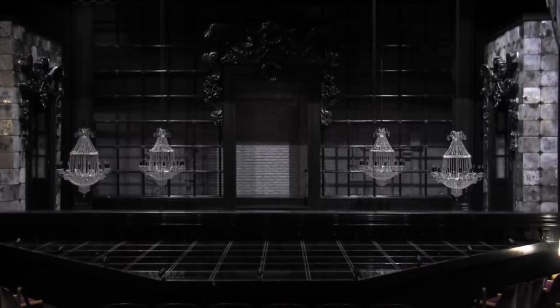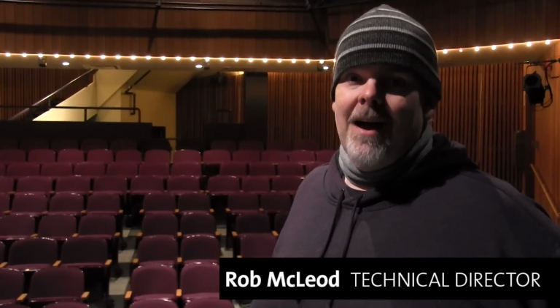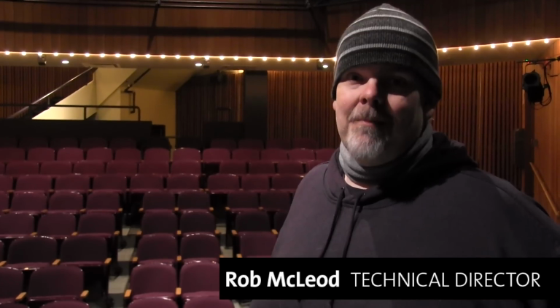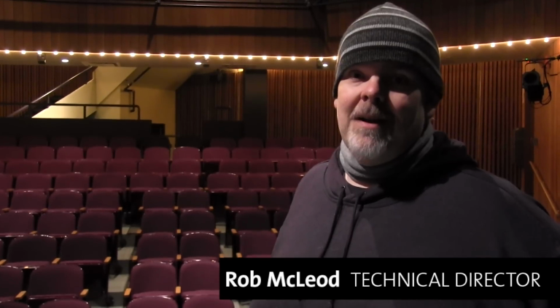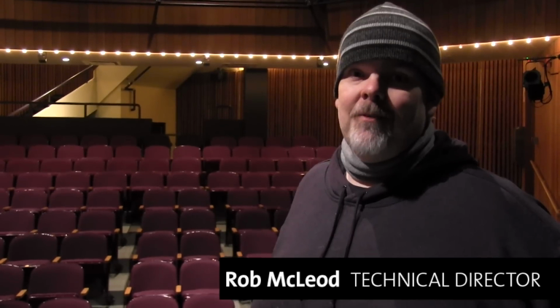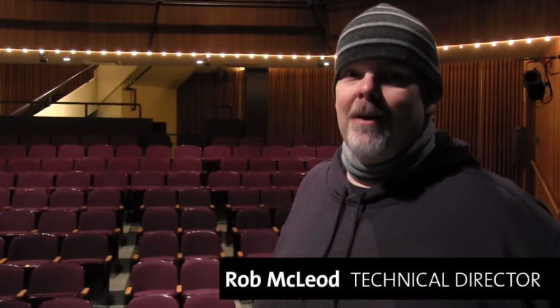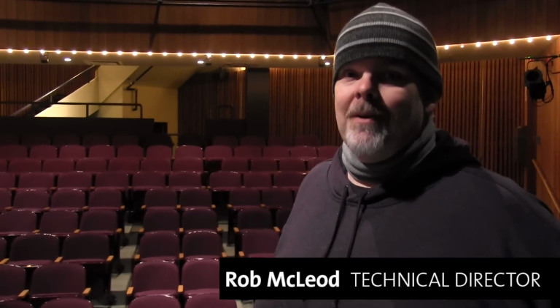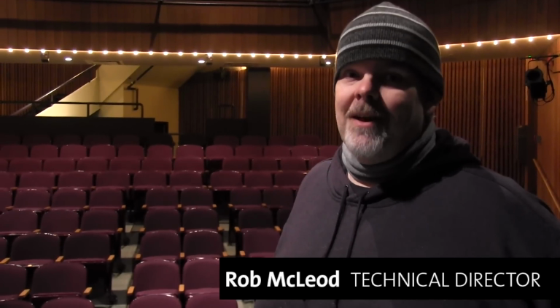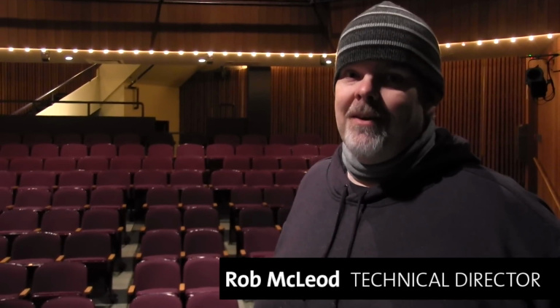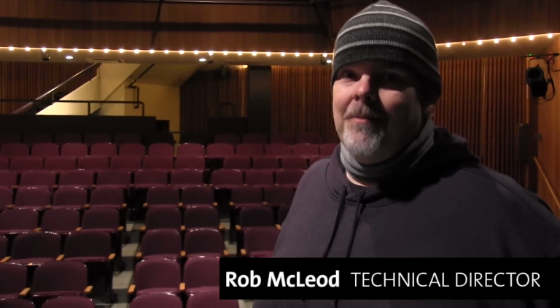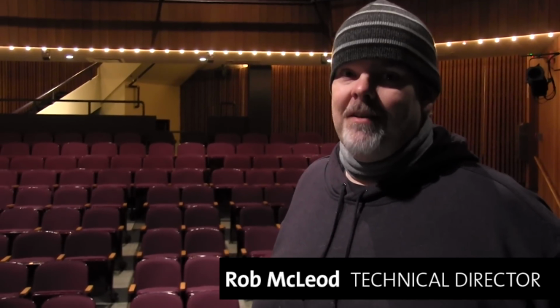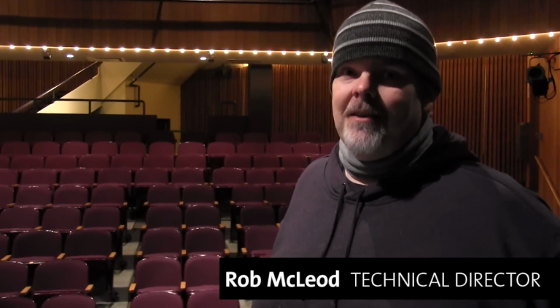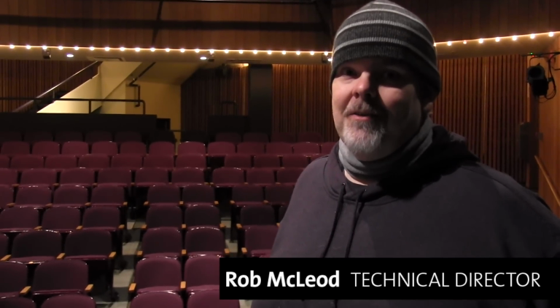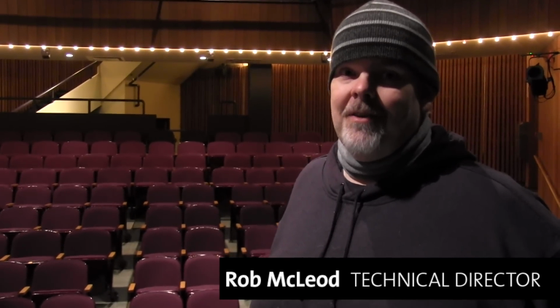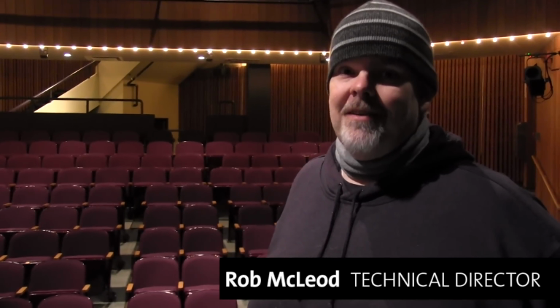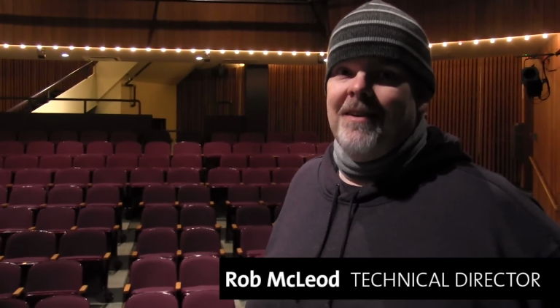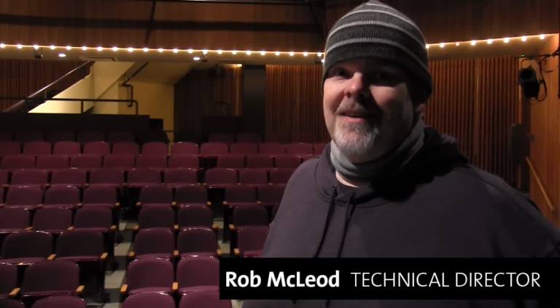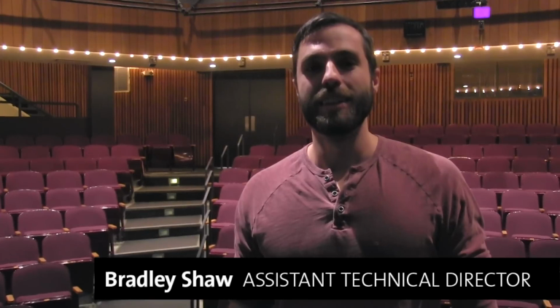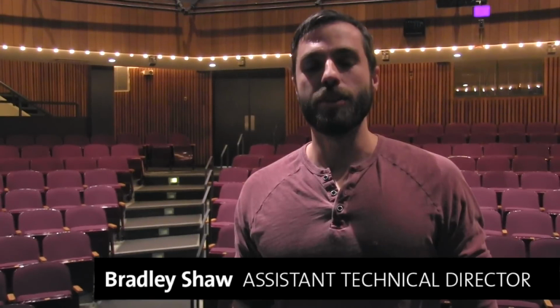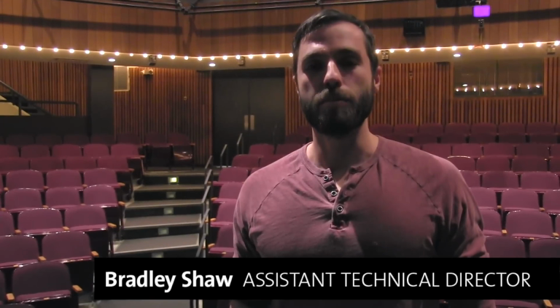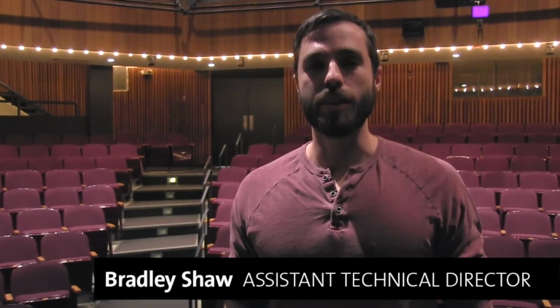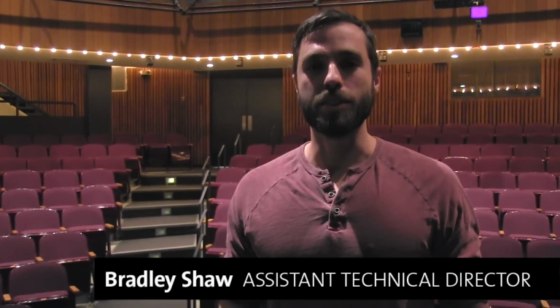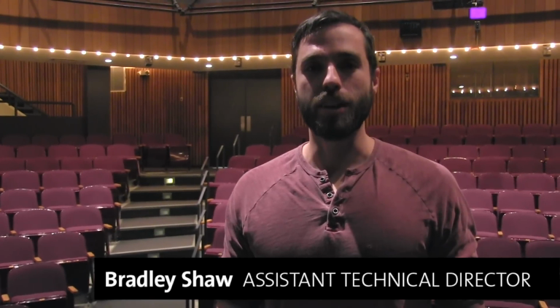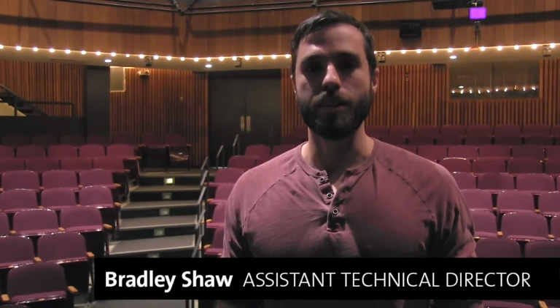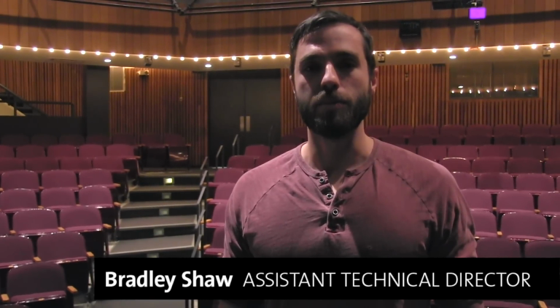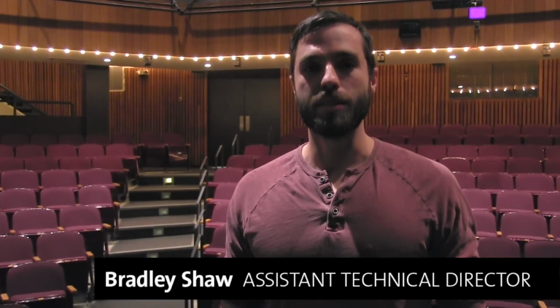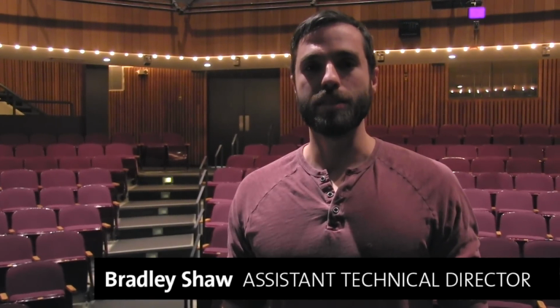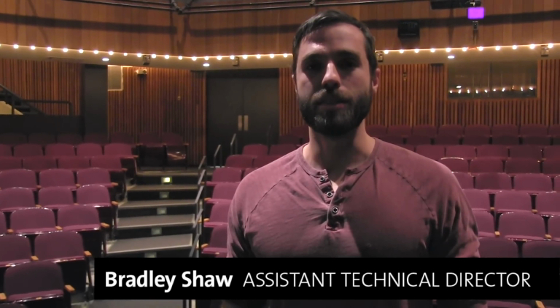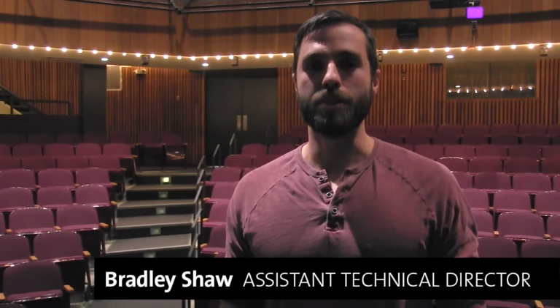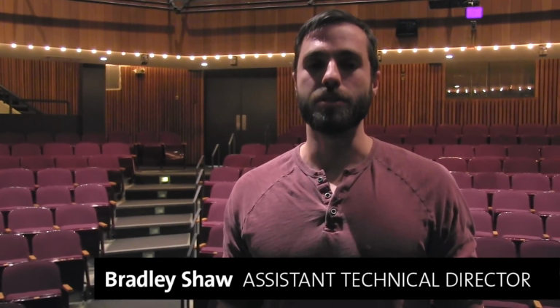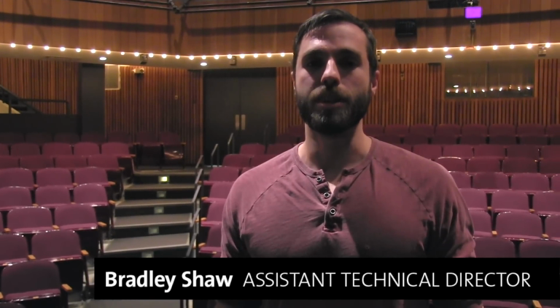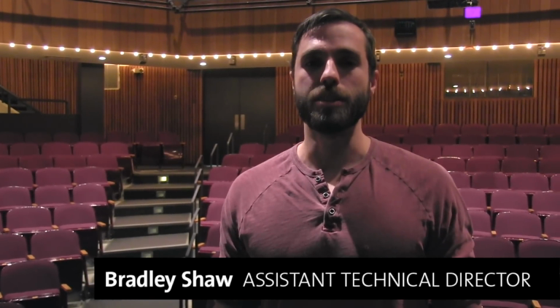Hi, my name is Rob McLeod. I'm the technical director. Hello, I'm Bradley Shaw. I'm the assistant technical director.